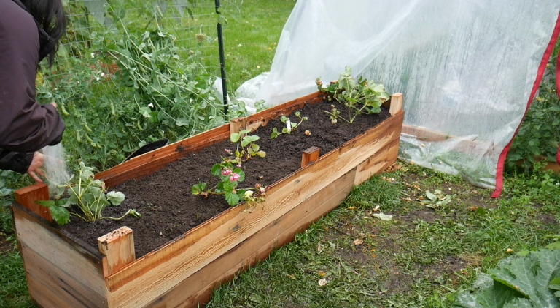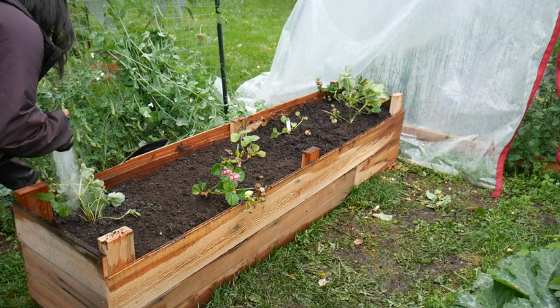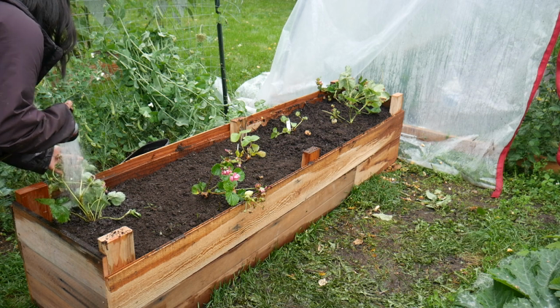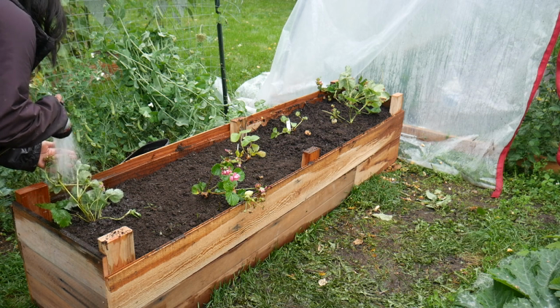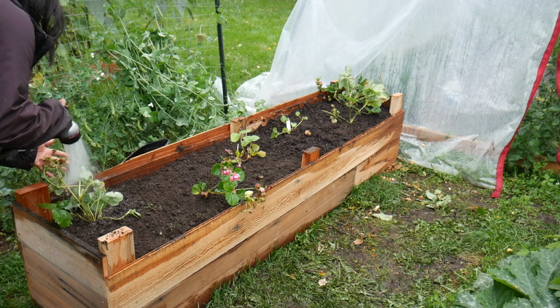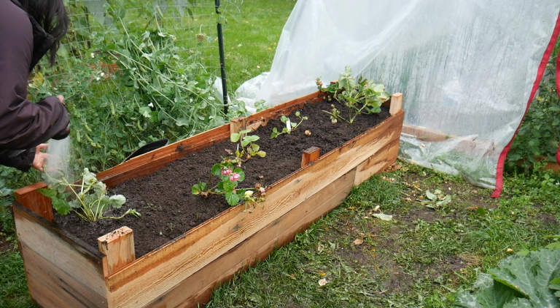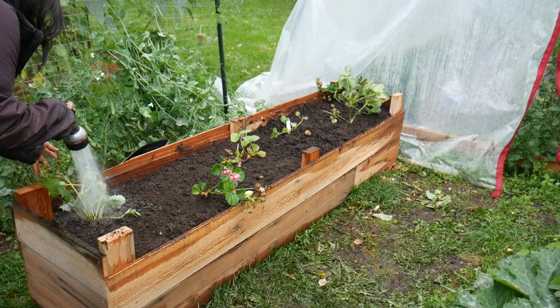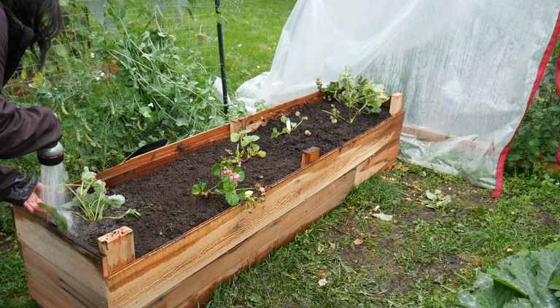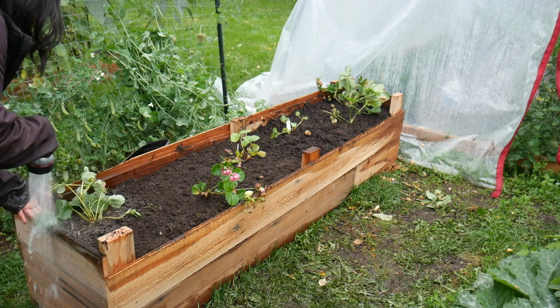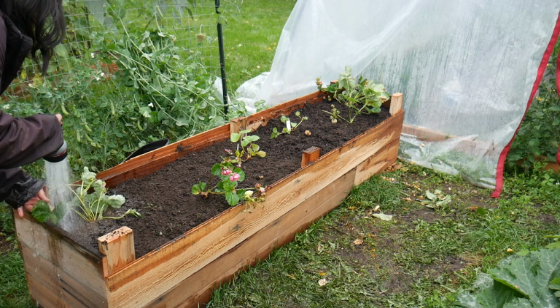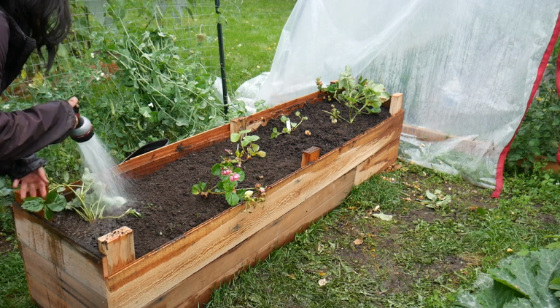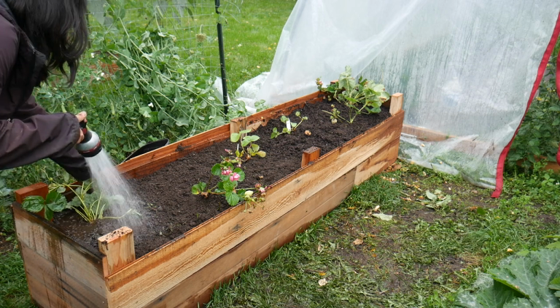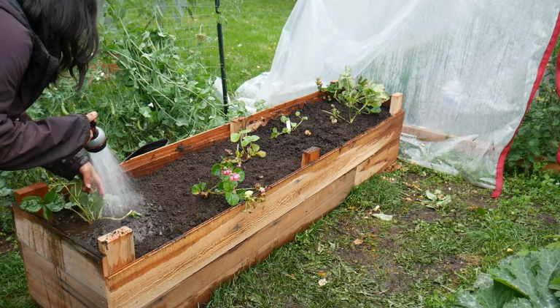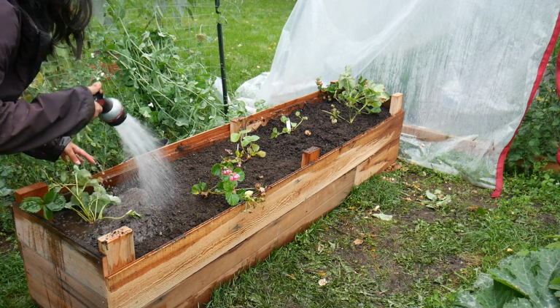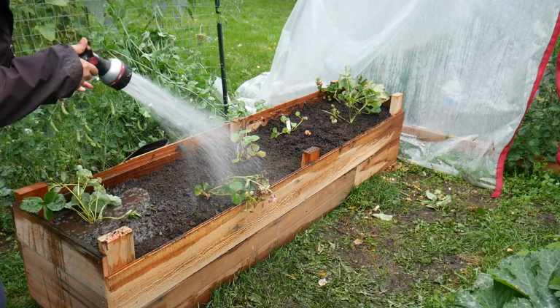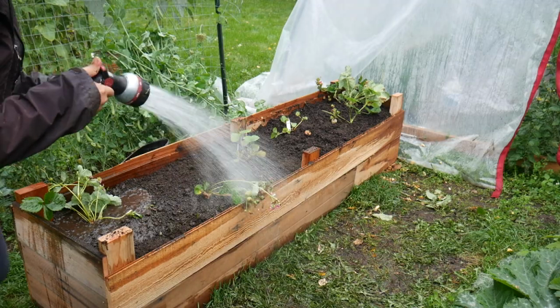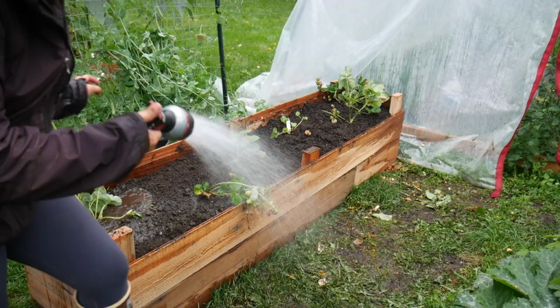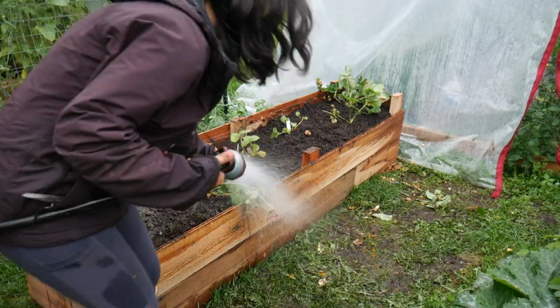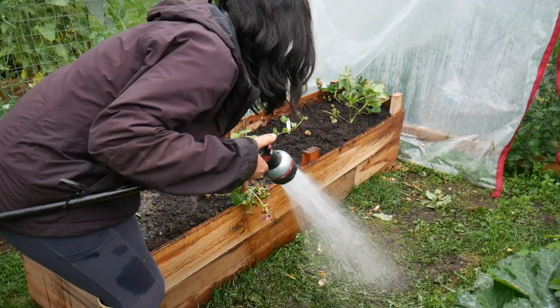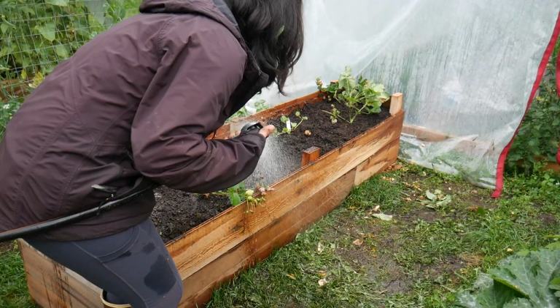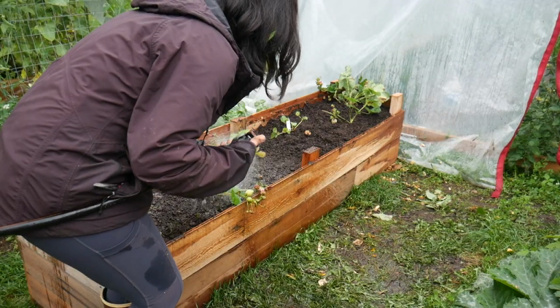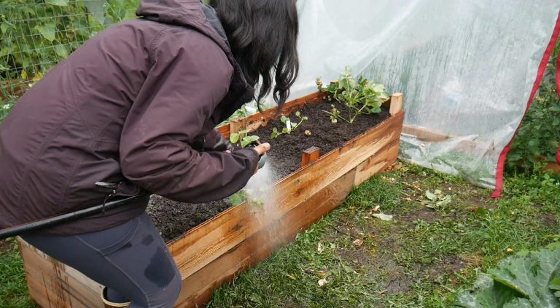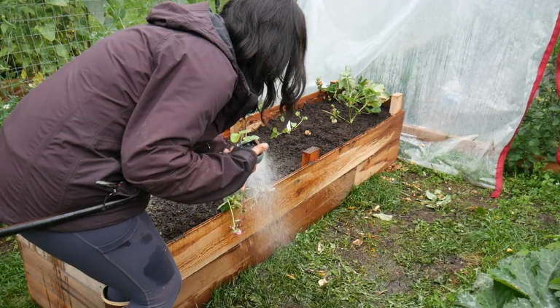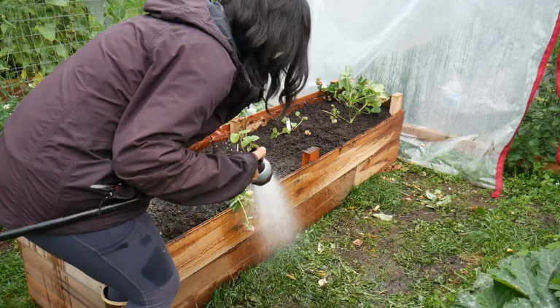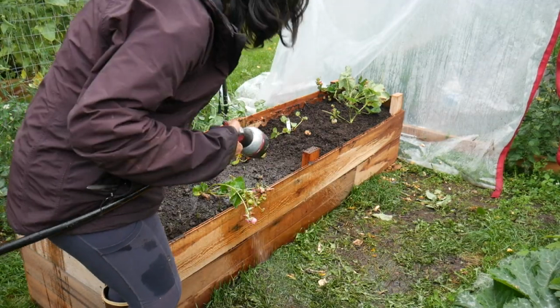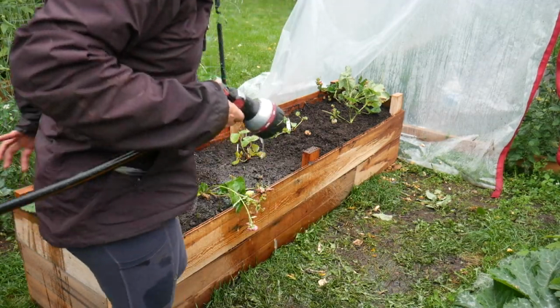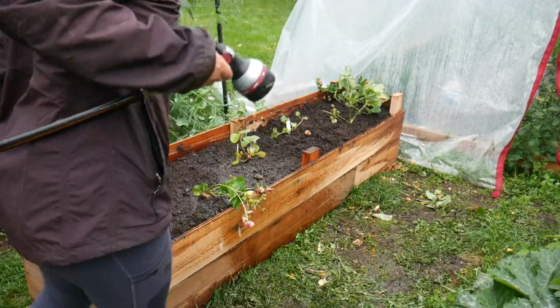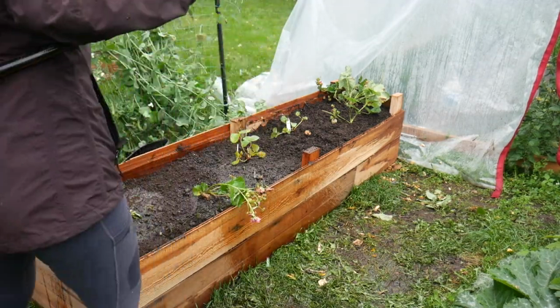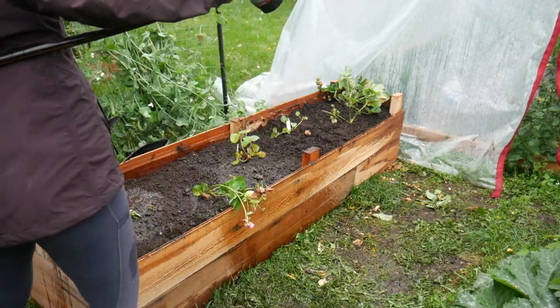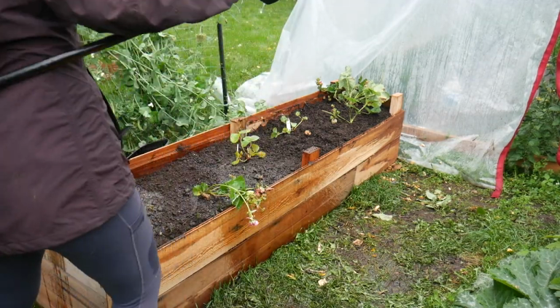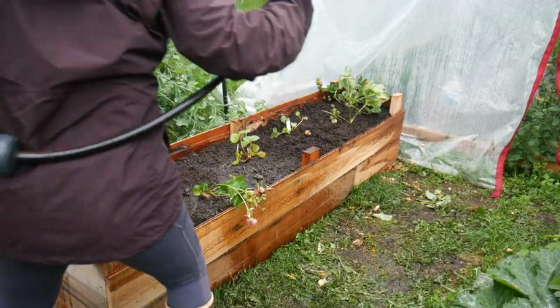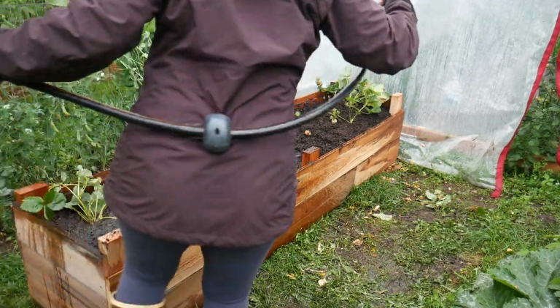I didn't water them in too much — I knew it was going to rain right after this. I mostly just took the hose to wash off all the dirt from the leaves.